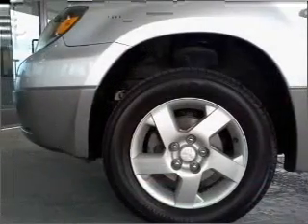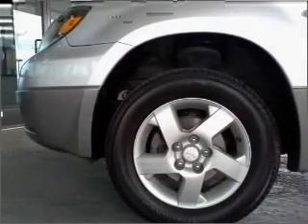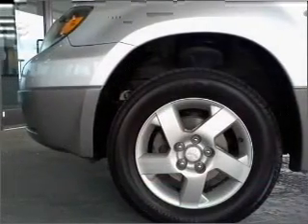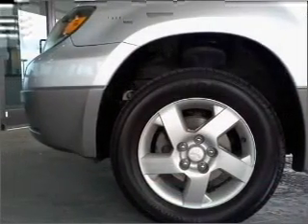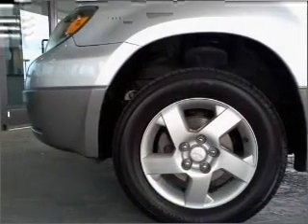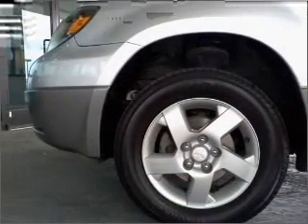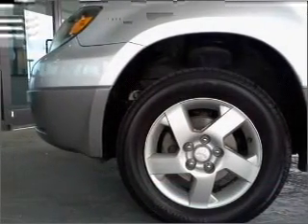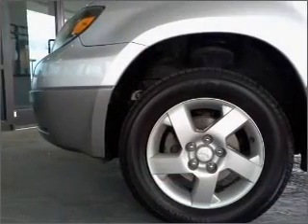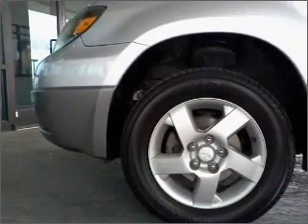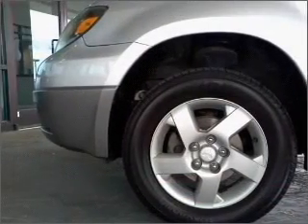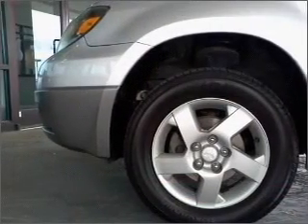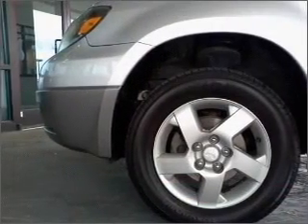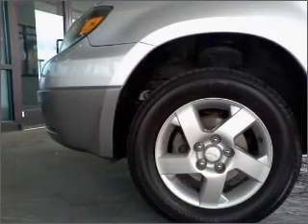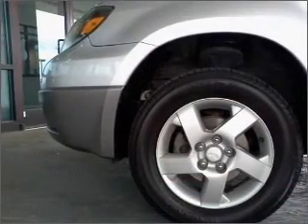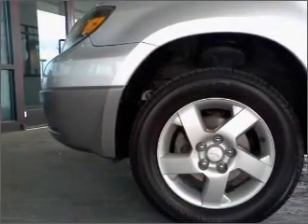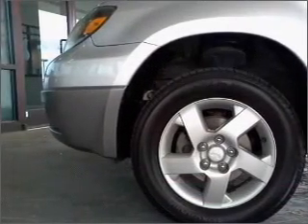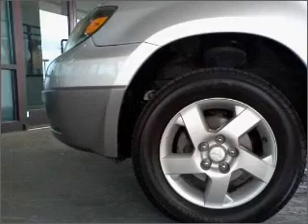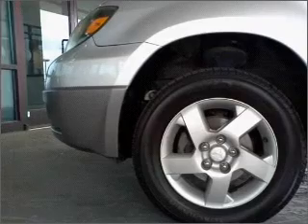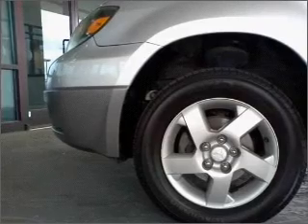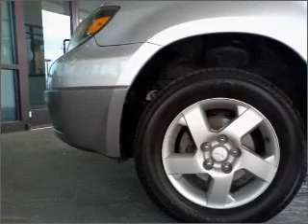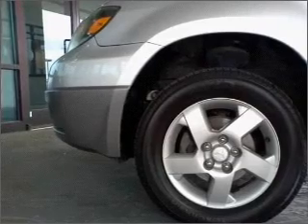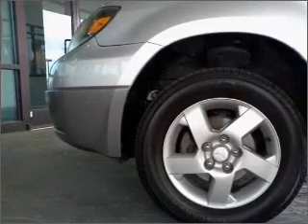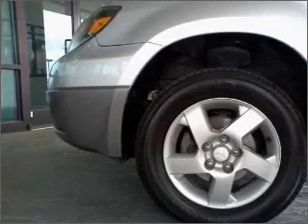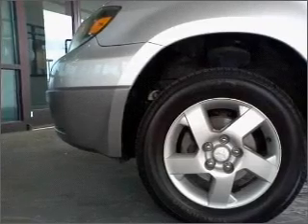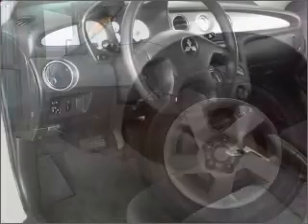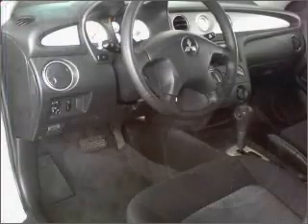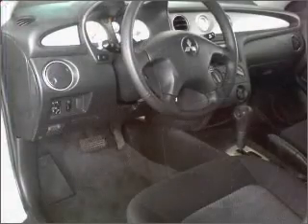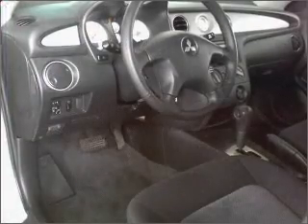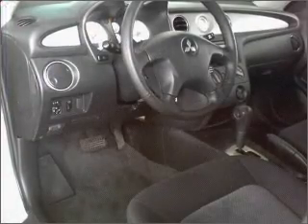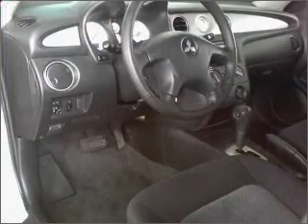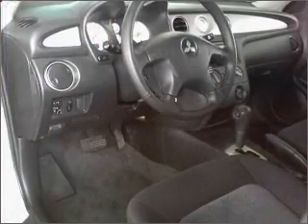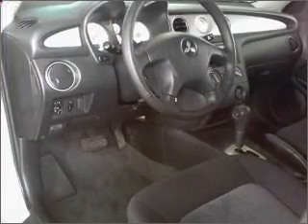power door locks, power windows, power steering, cruise control, and an adjustable tilt steering wheel.